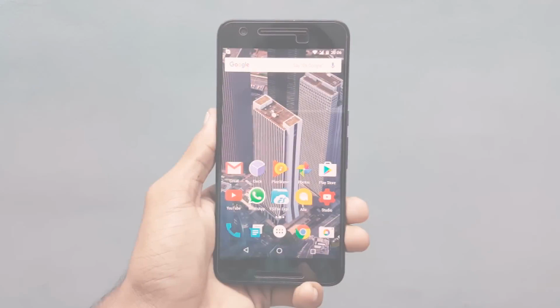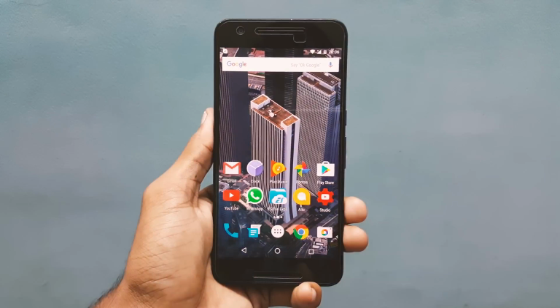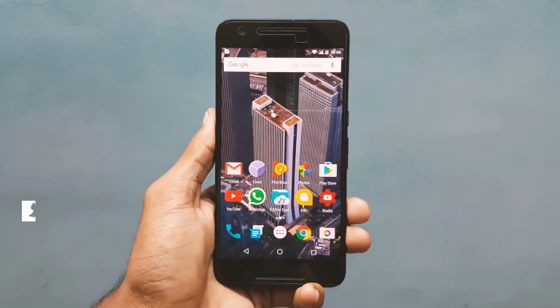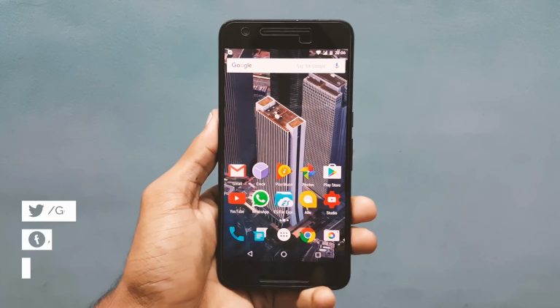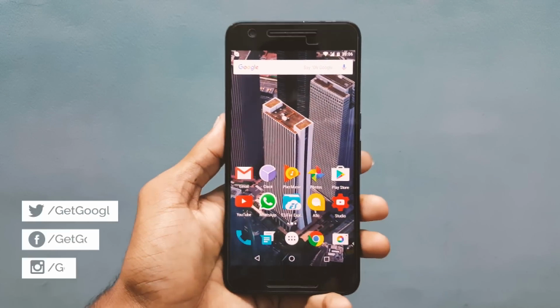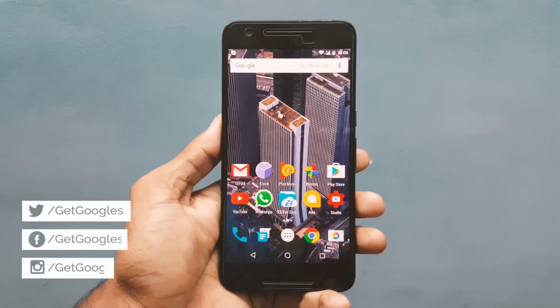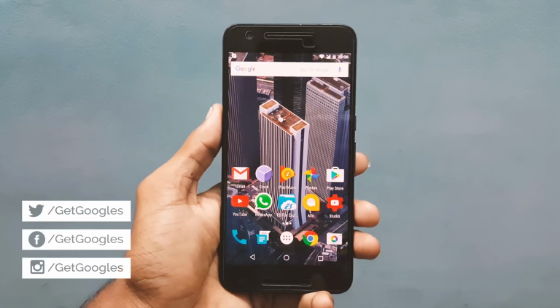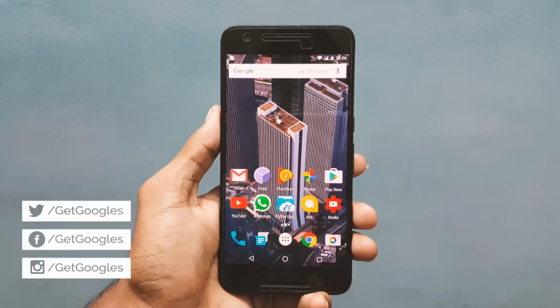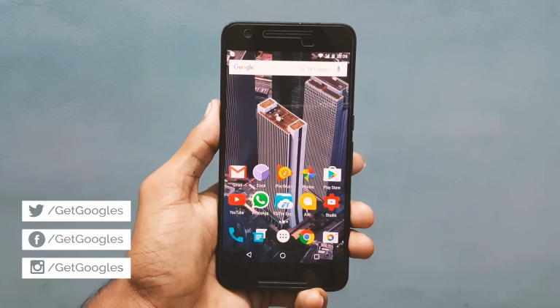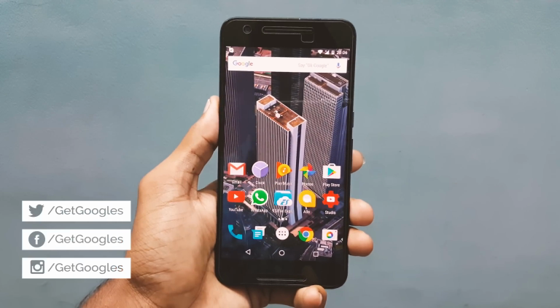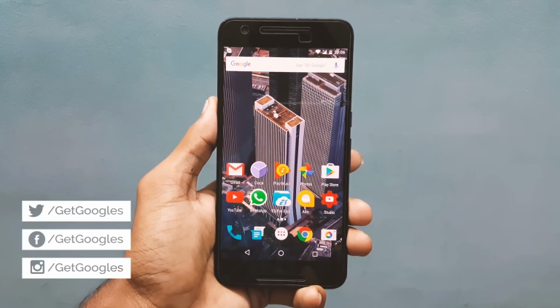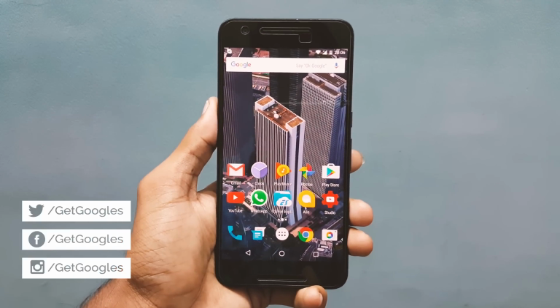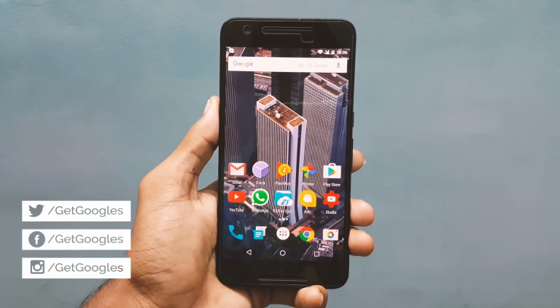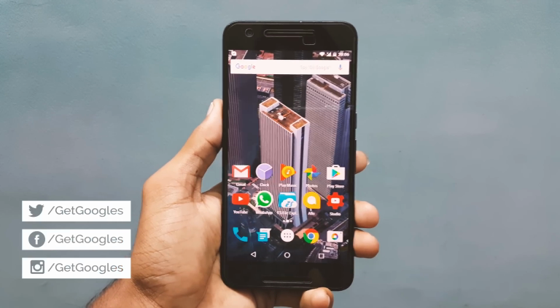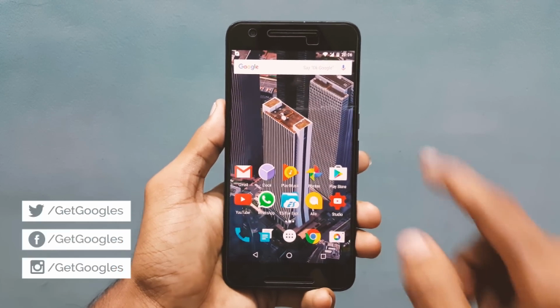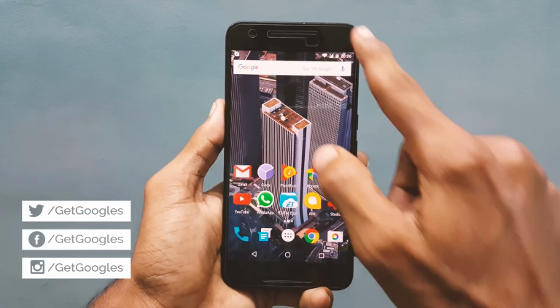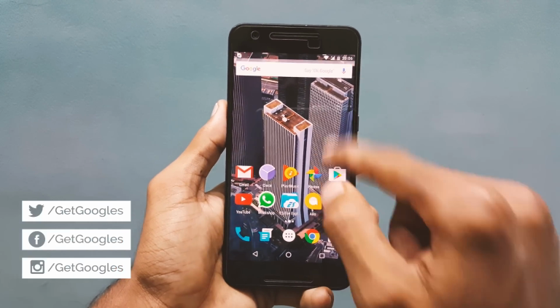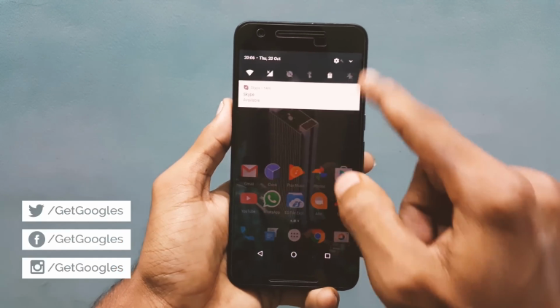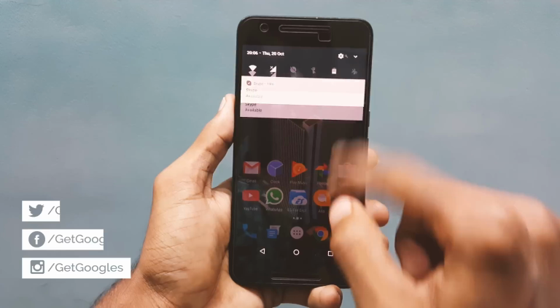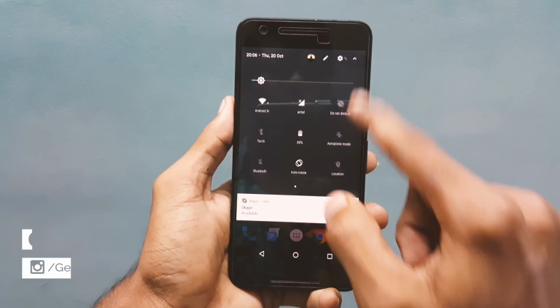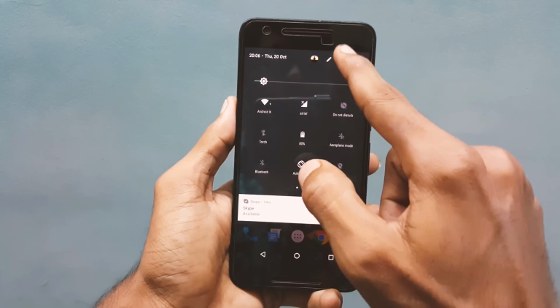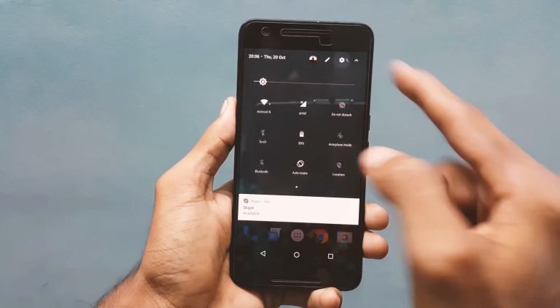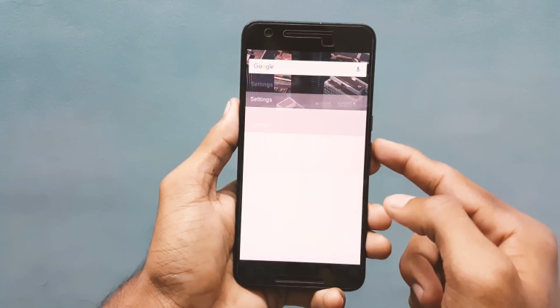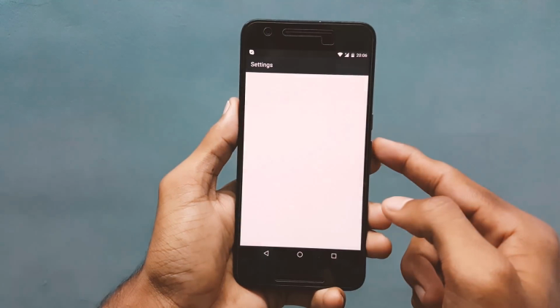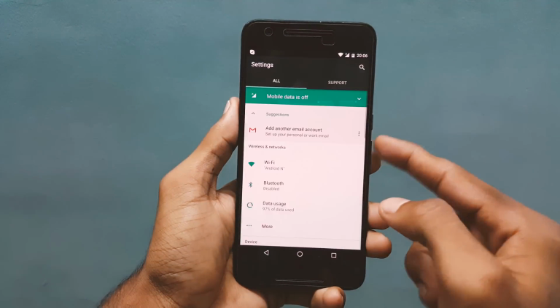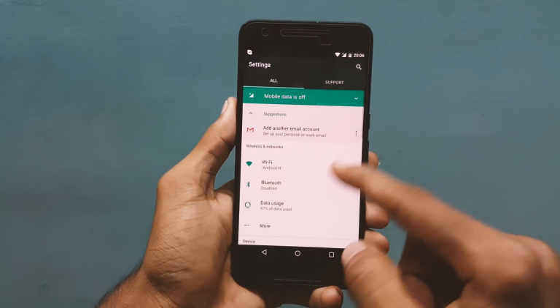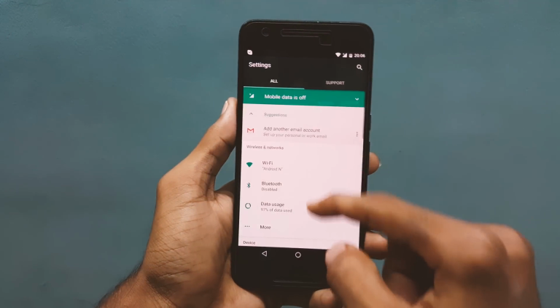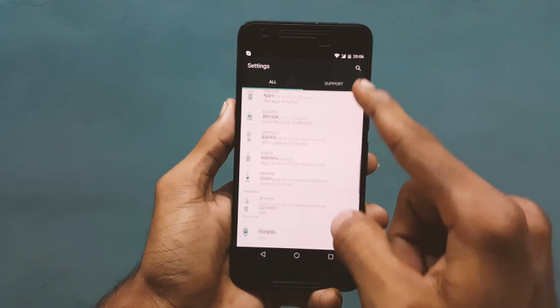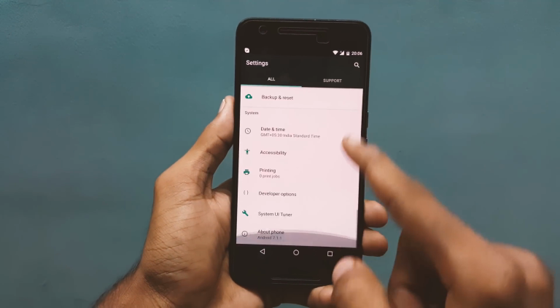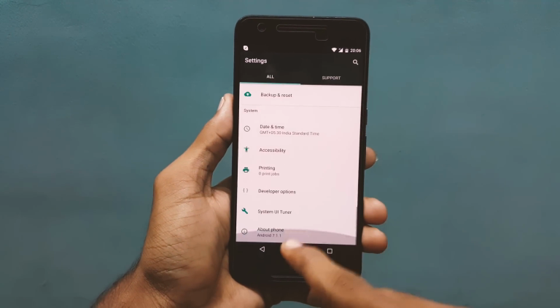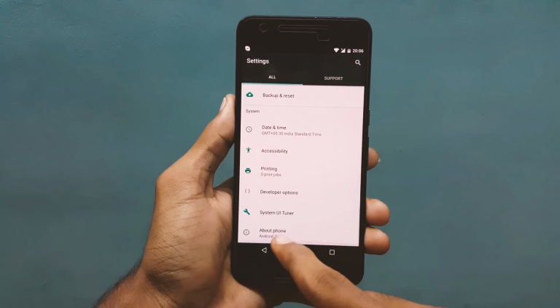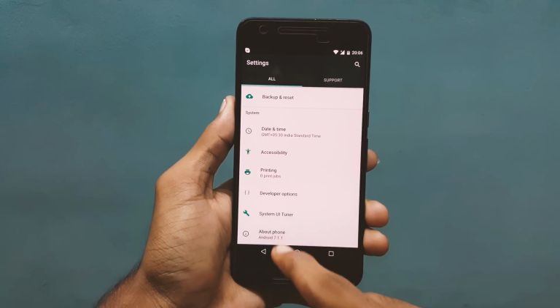Hello guys, my name is Krish from GetGoogles and in this video I would like to talk about the 8 new features in Android 7.1 Developer Preview for the Nexus 6P.